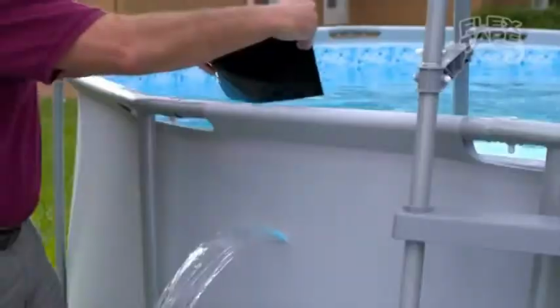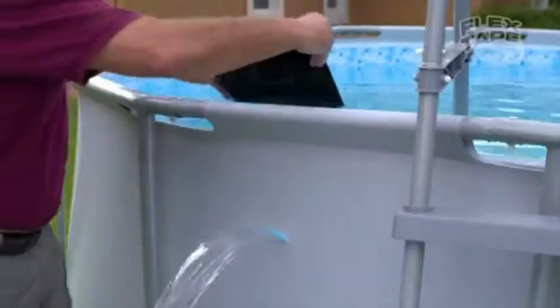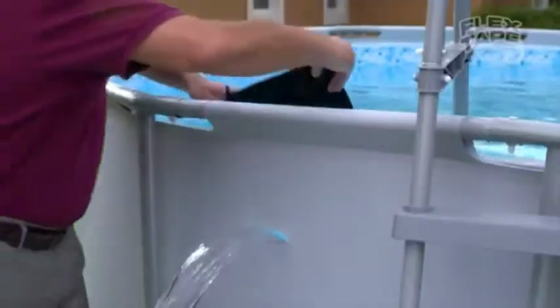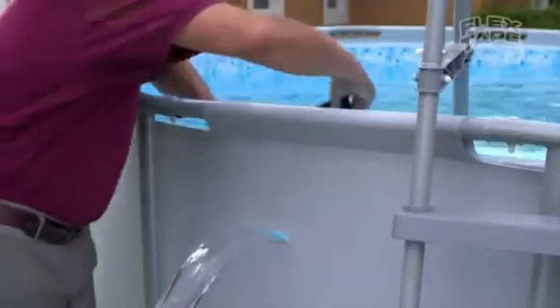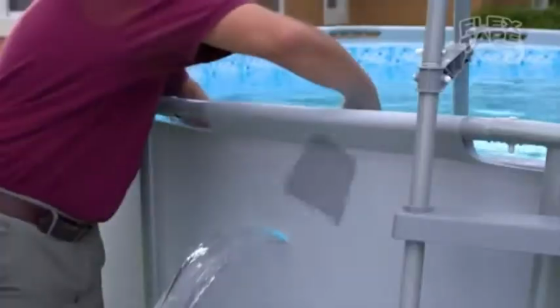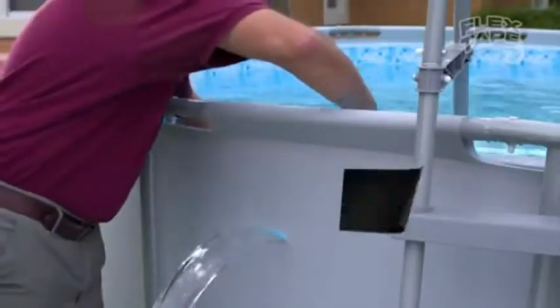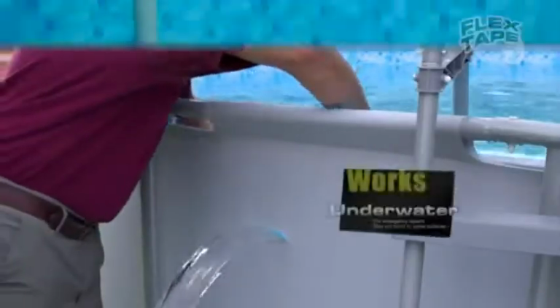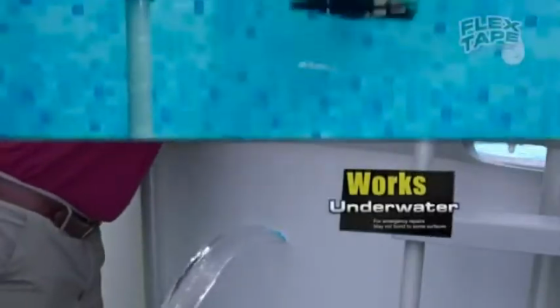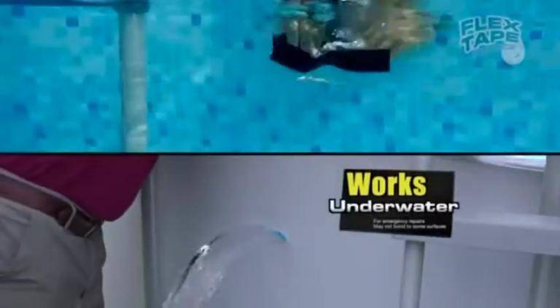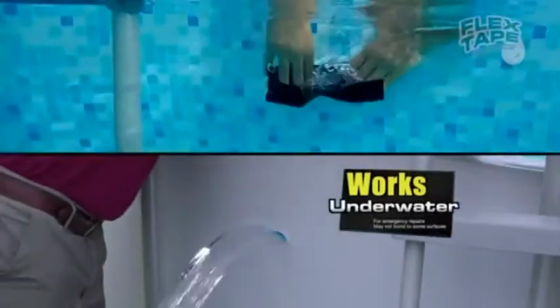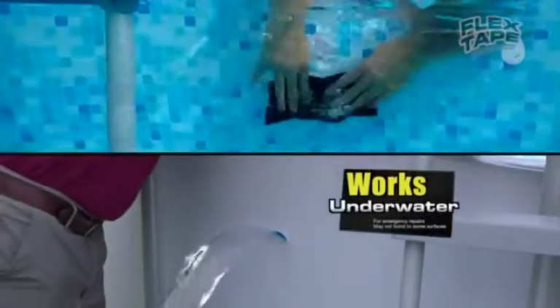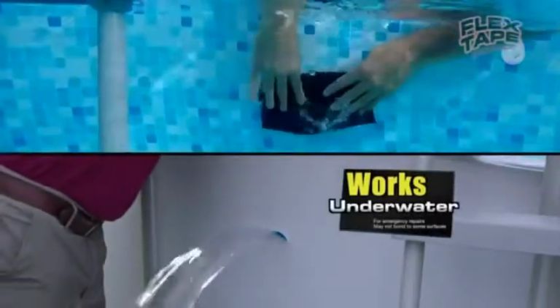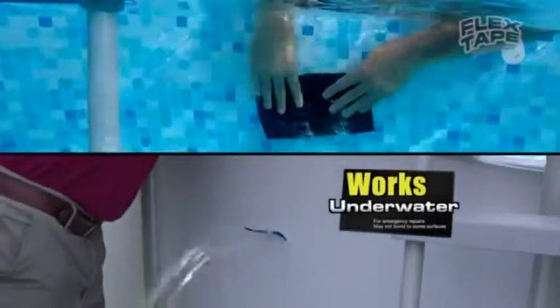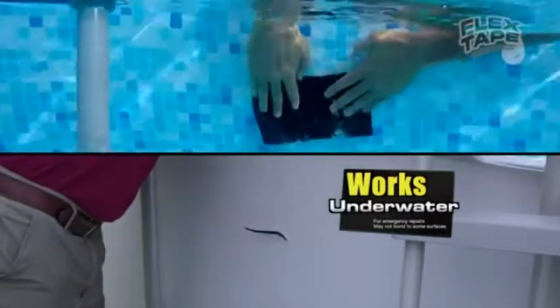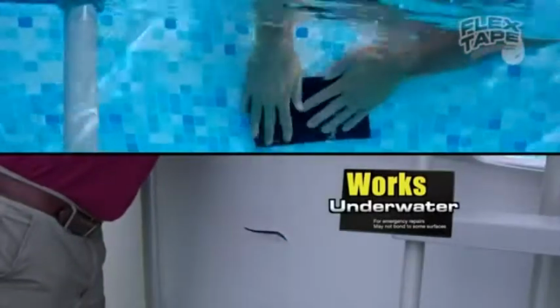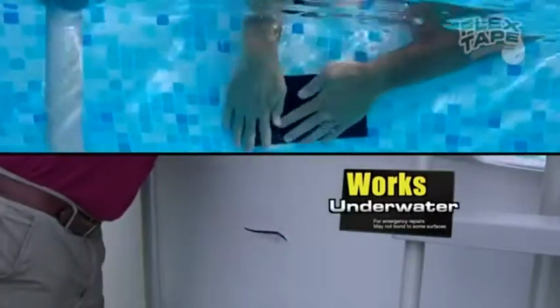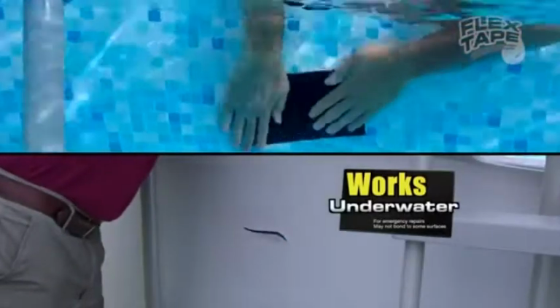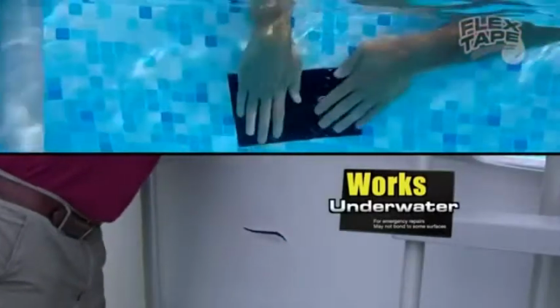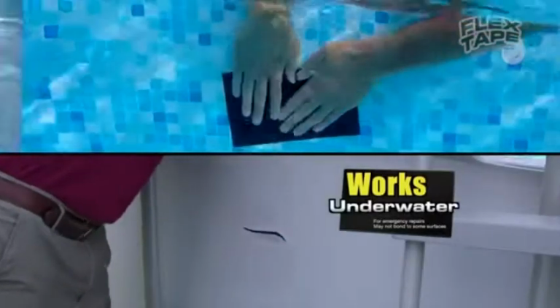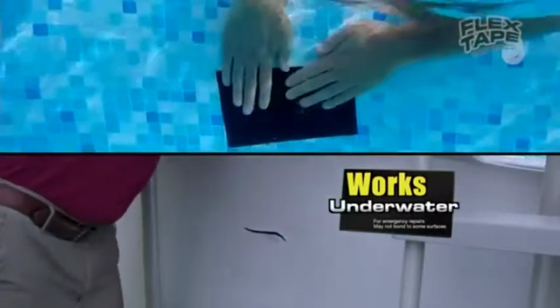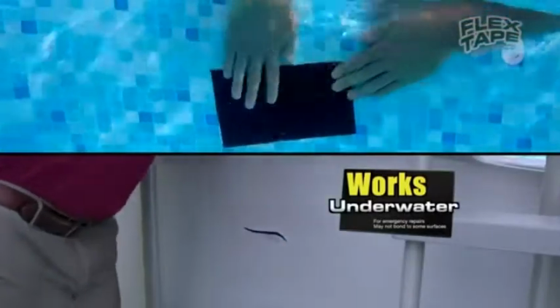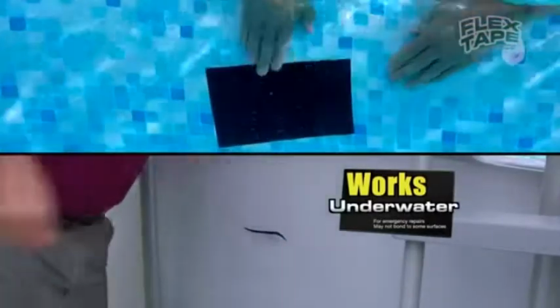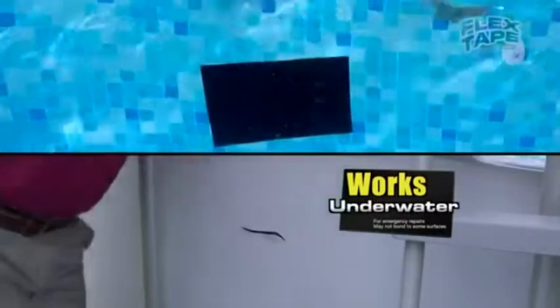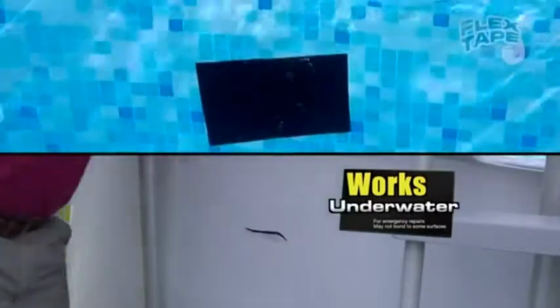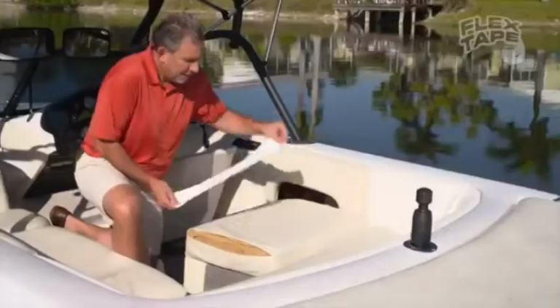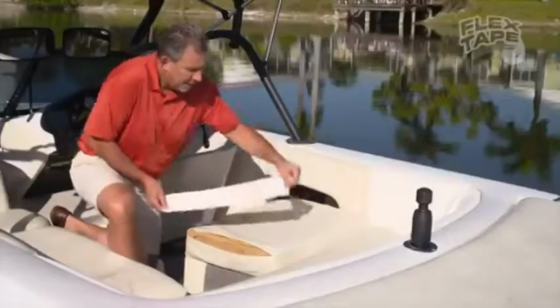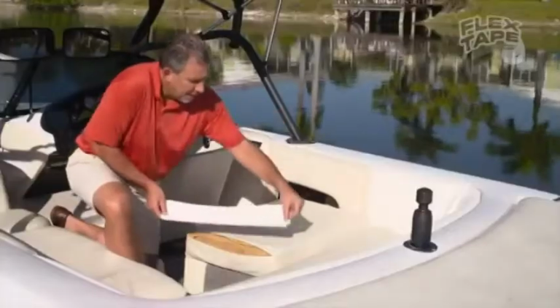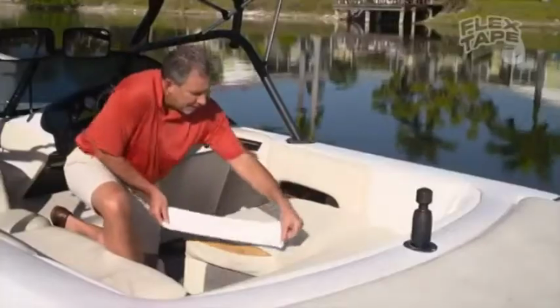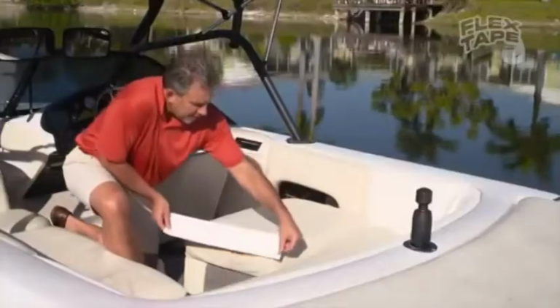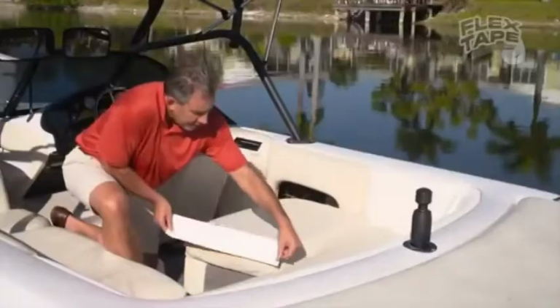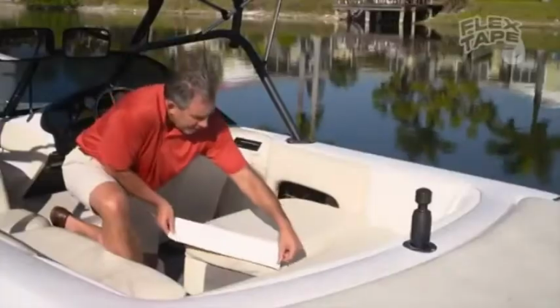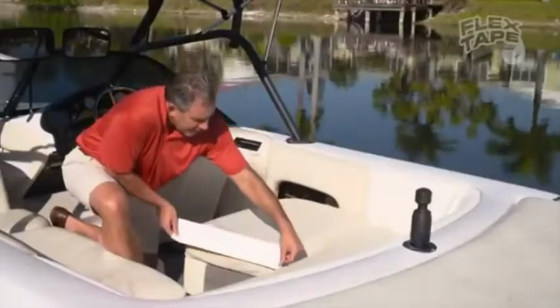Now you can repair leaks in pools and spas without big damage. Flex Tape is perfect.